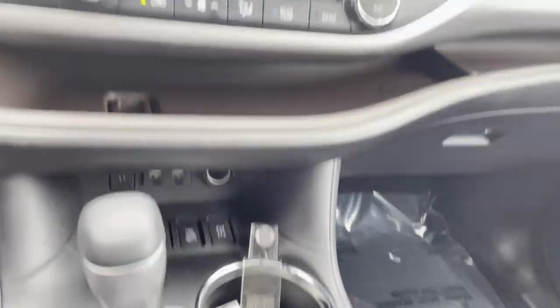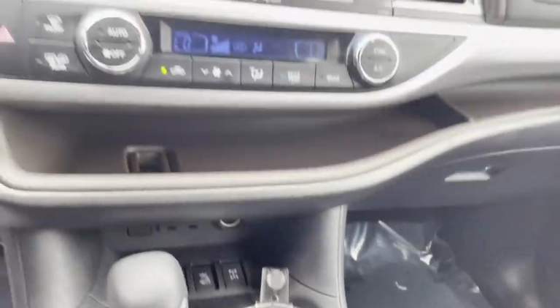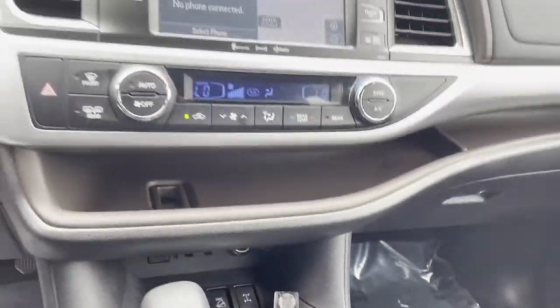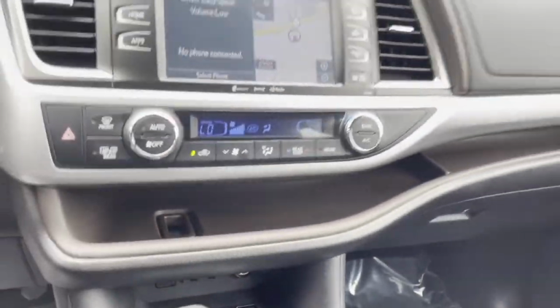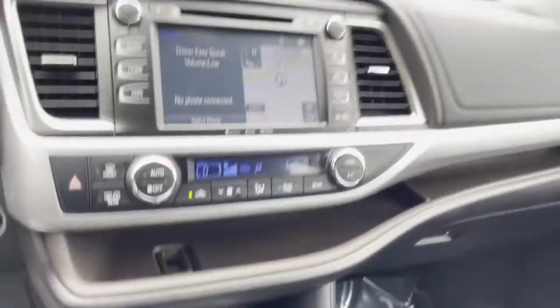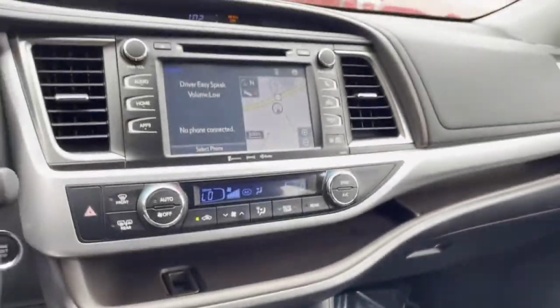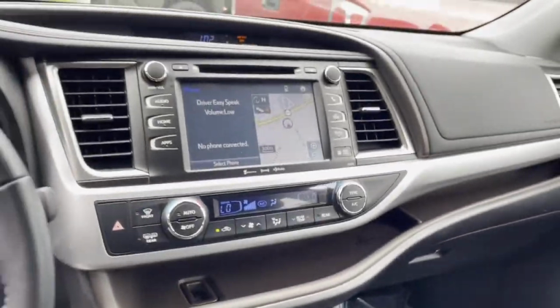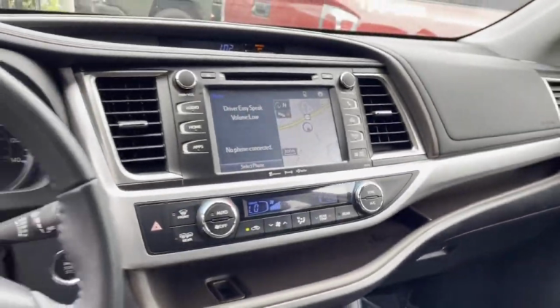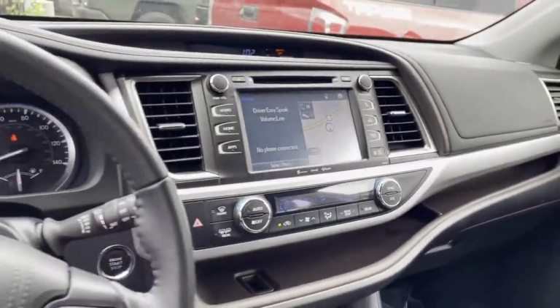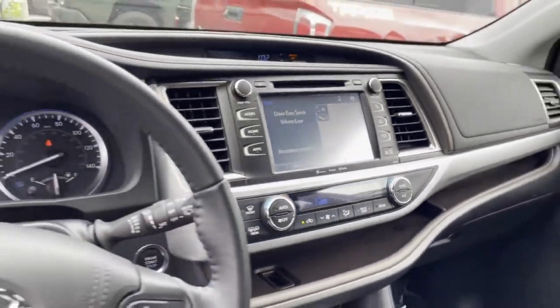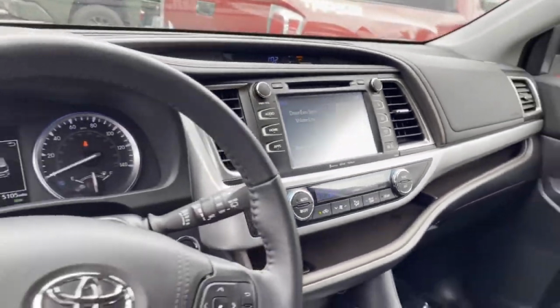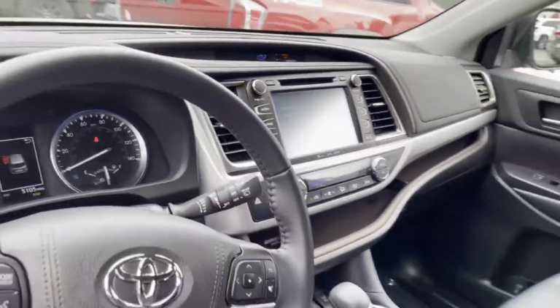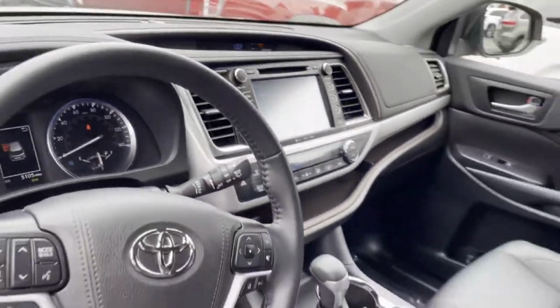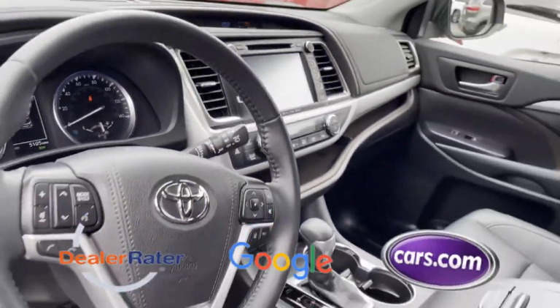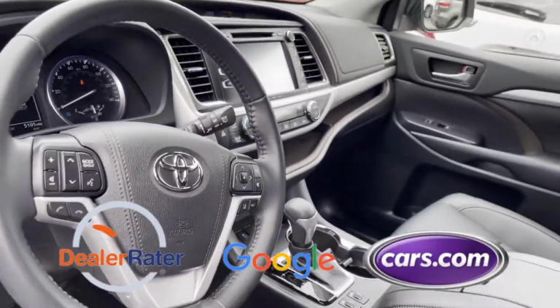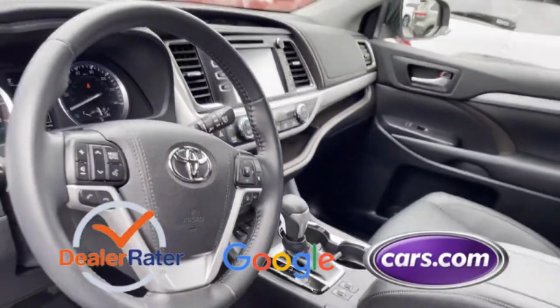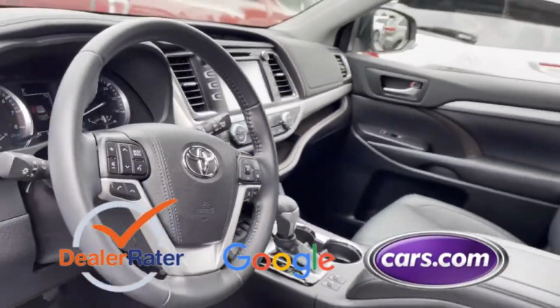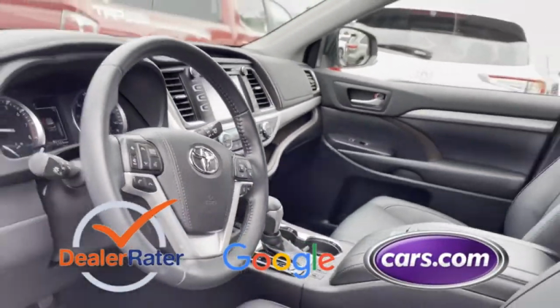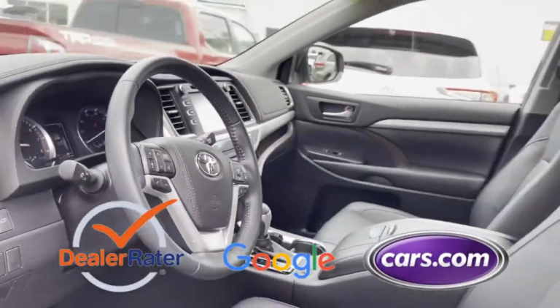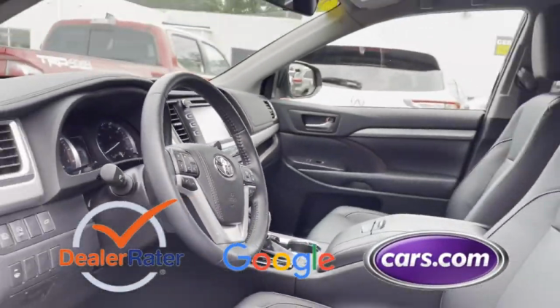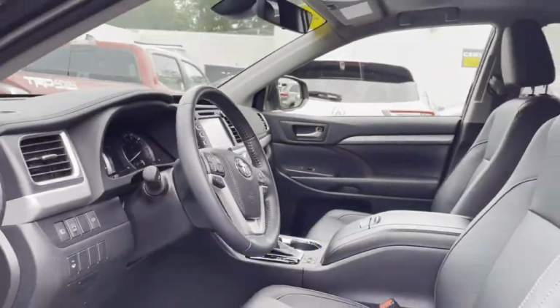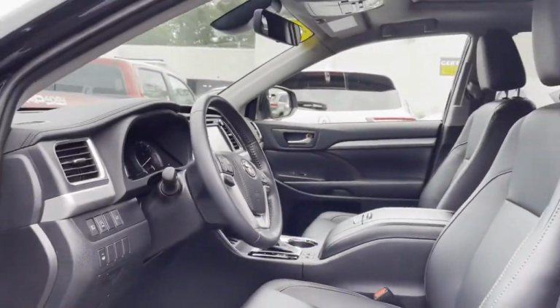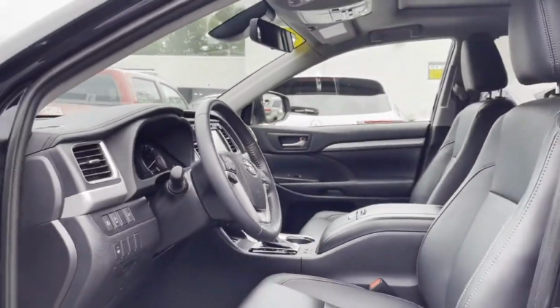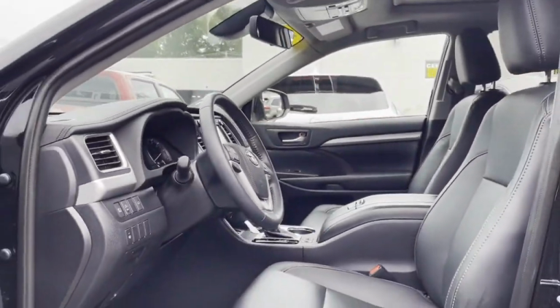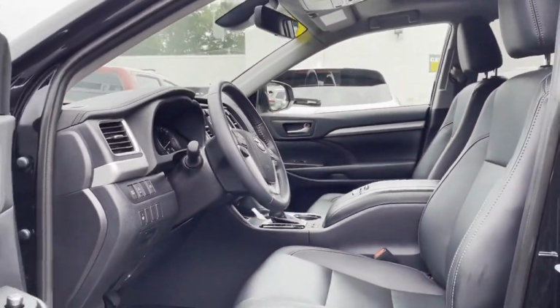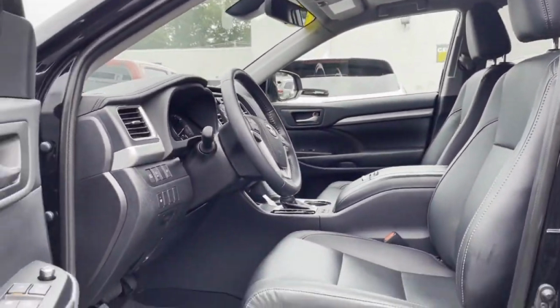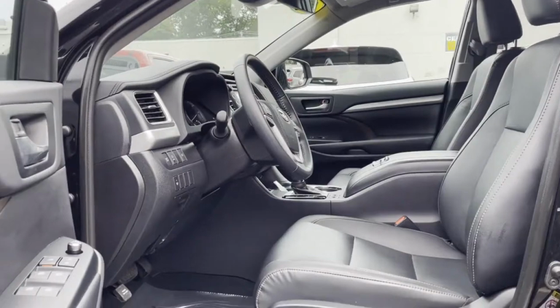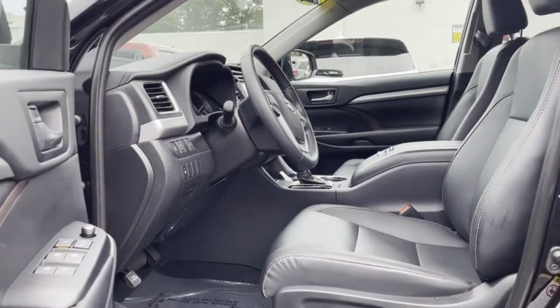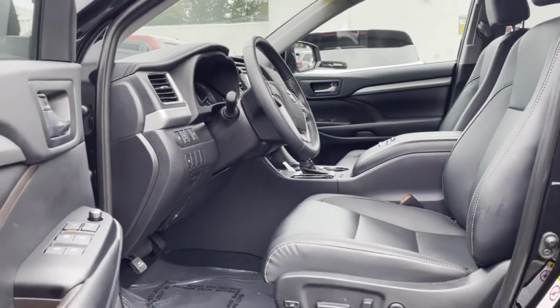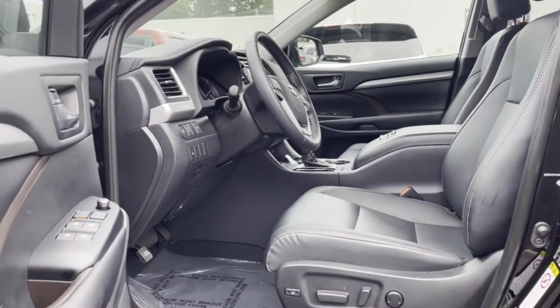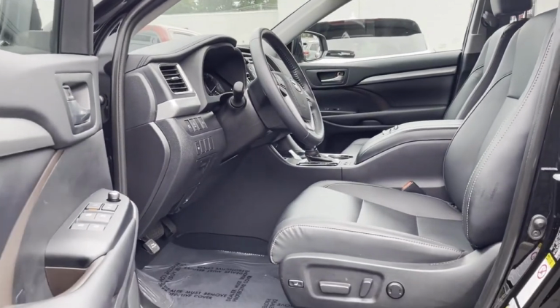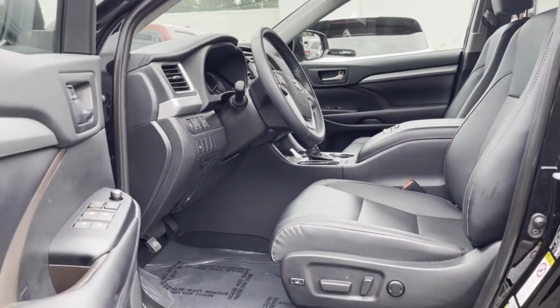Bluetooth, power liftgate. This is a top-rated dealer — take home the car of your dreams today.